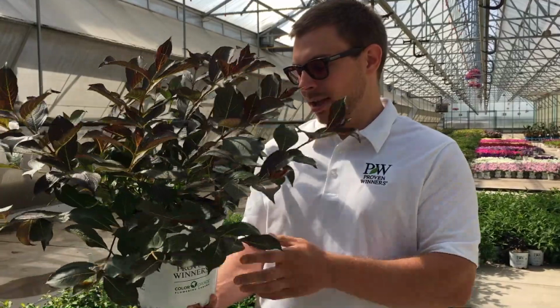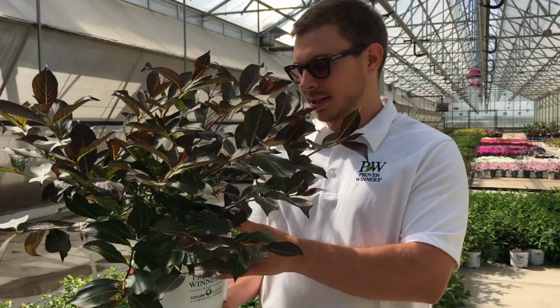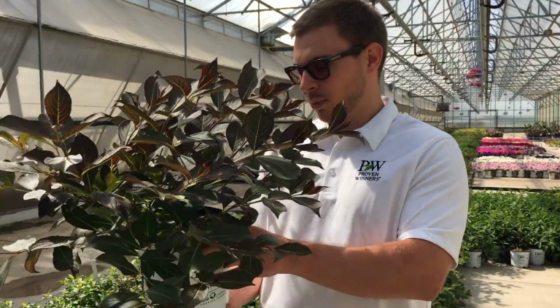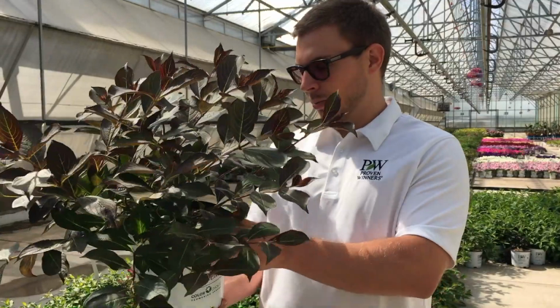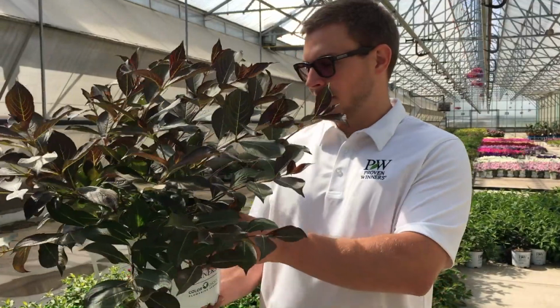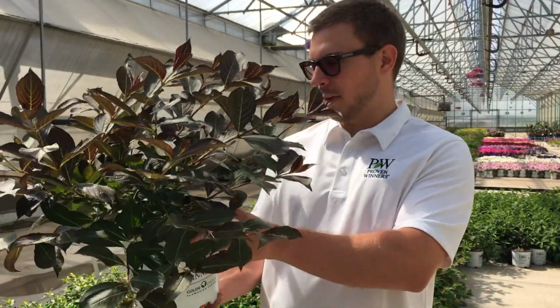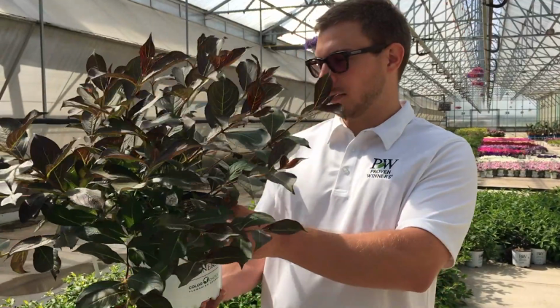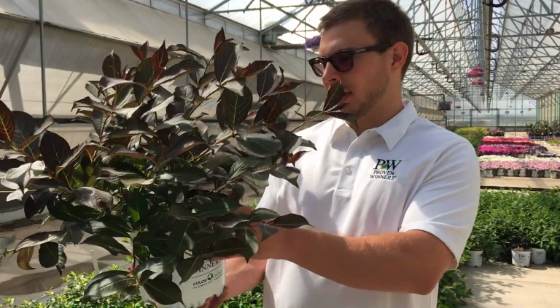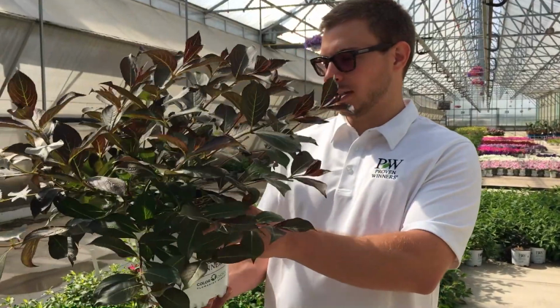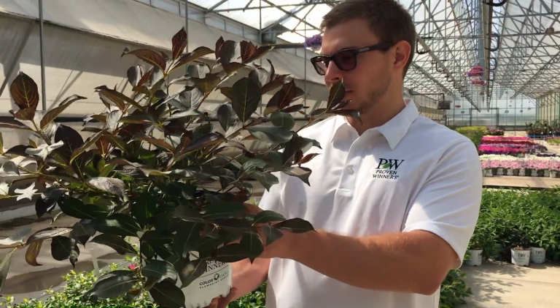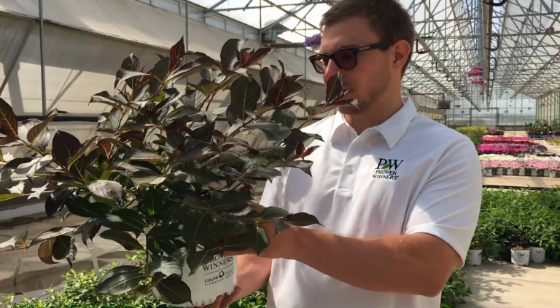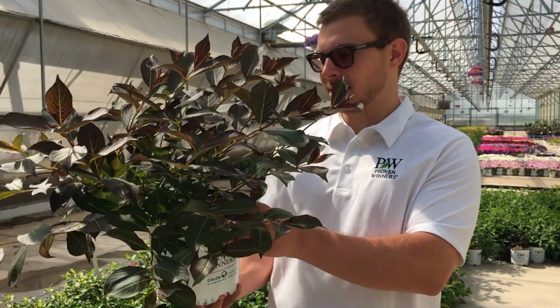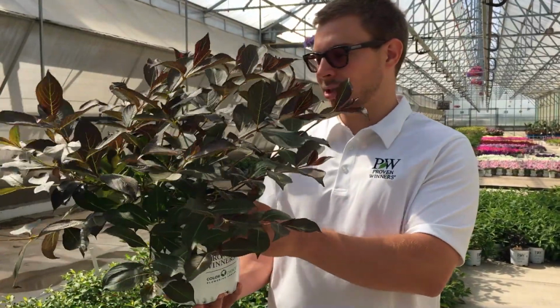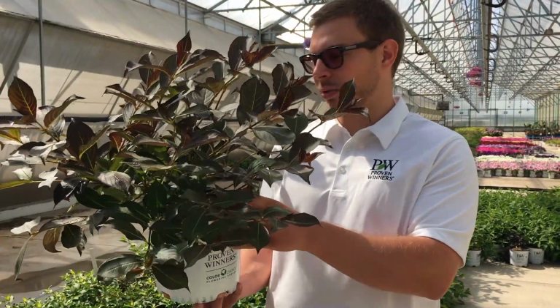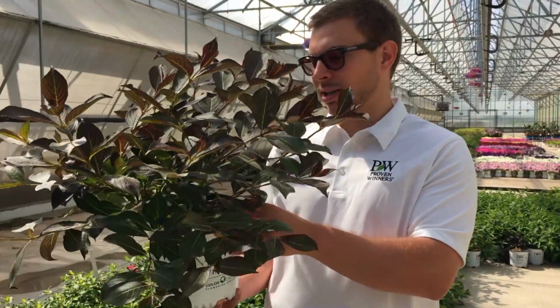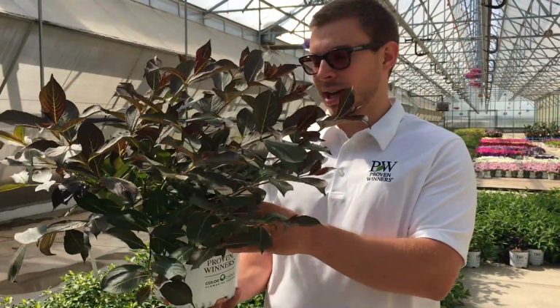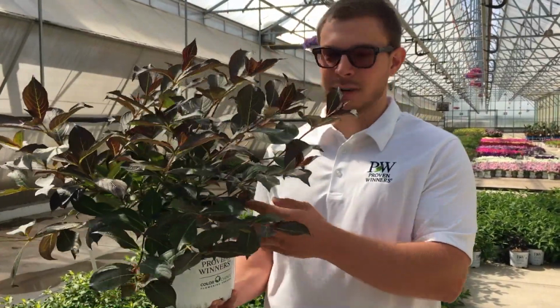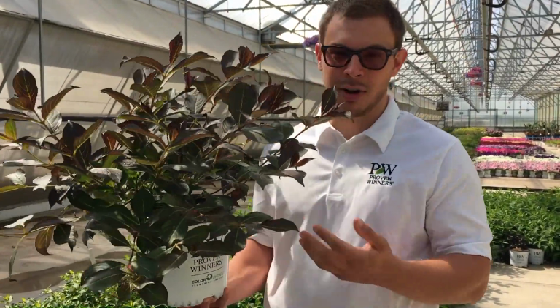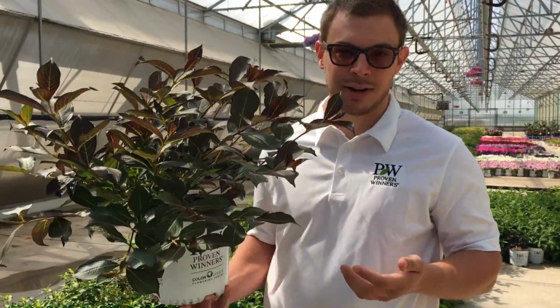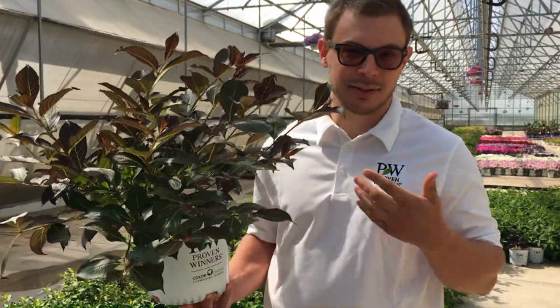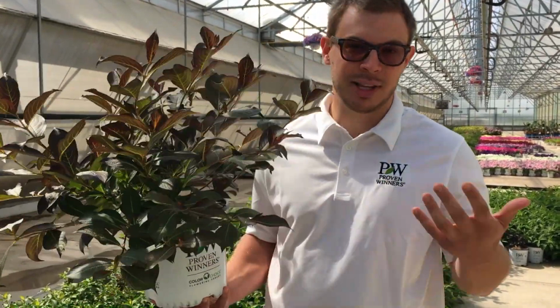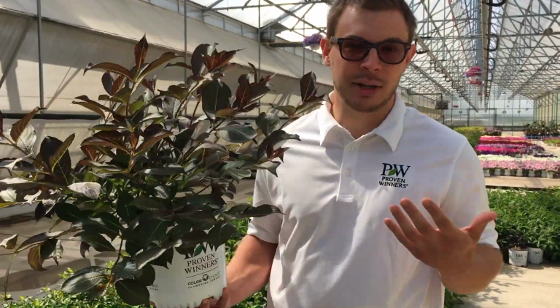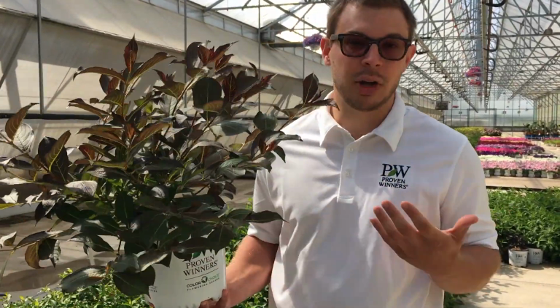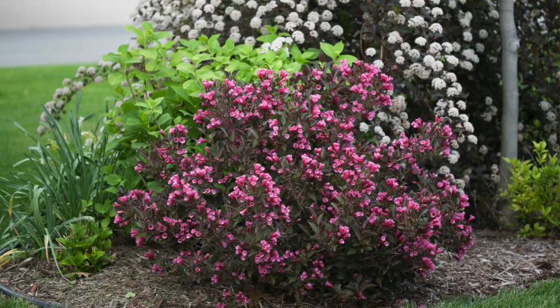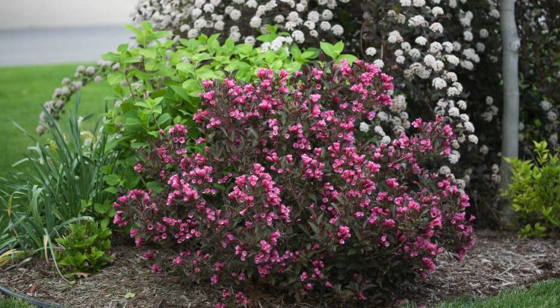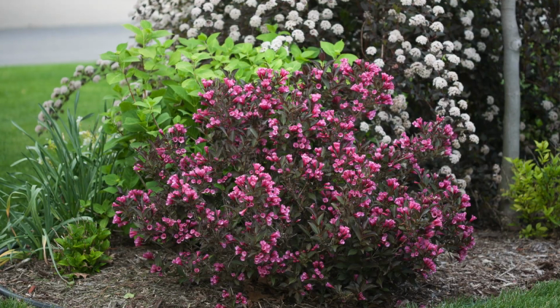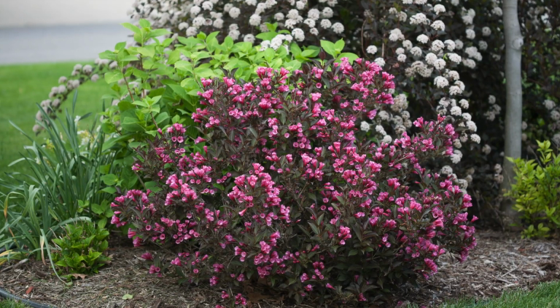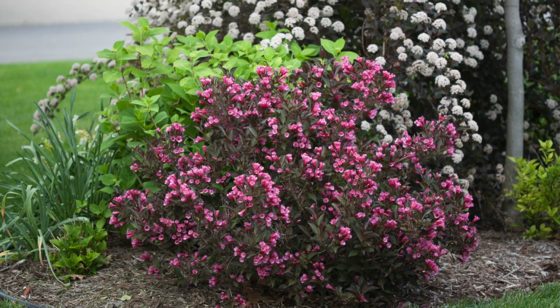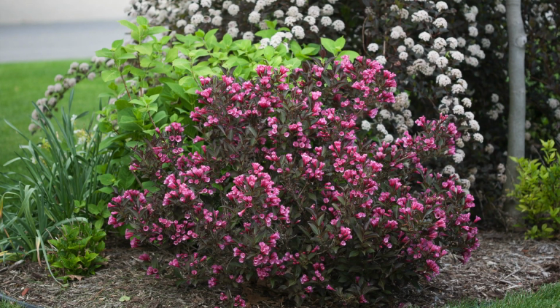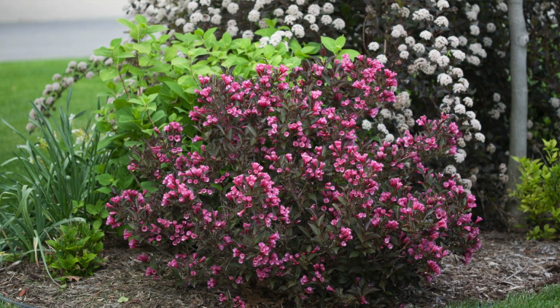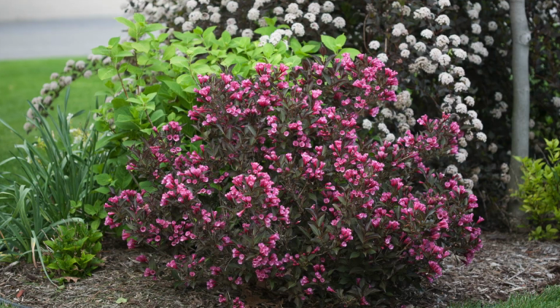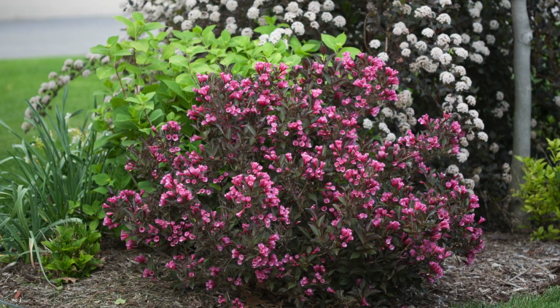This is one of my favorite plants here just because it's great to have in the garden. It gives you that little contrast of color with the dark foliage.